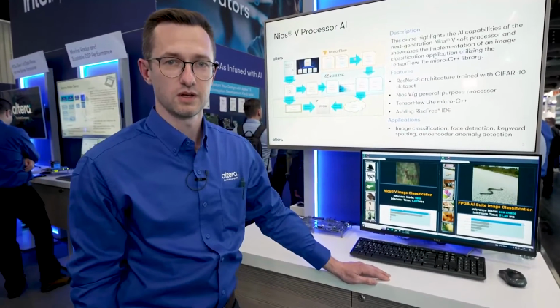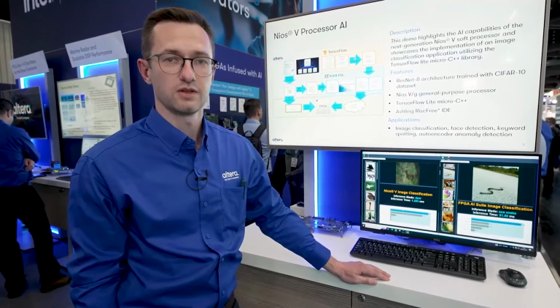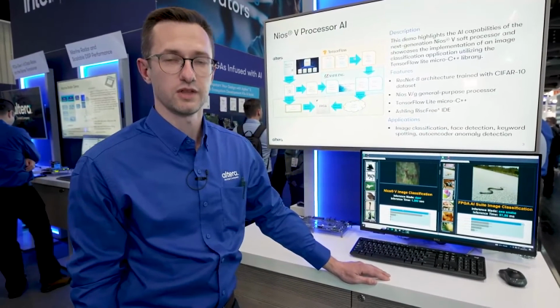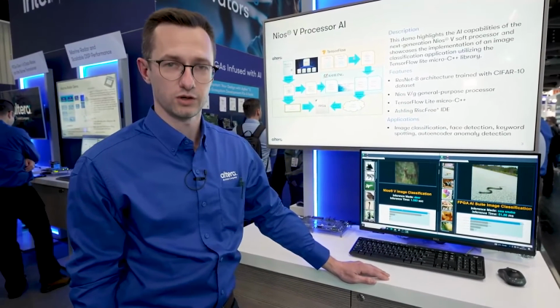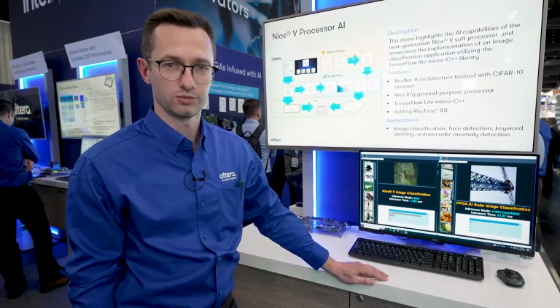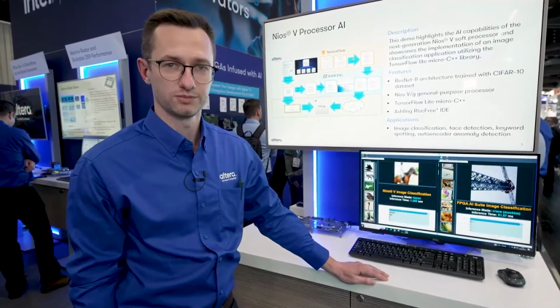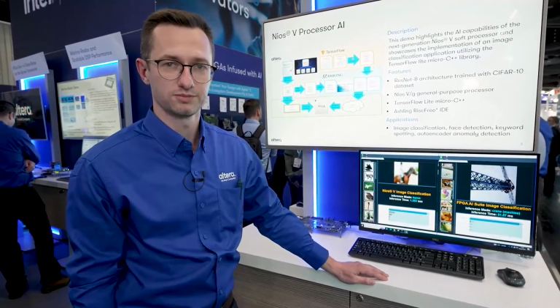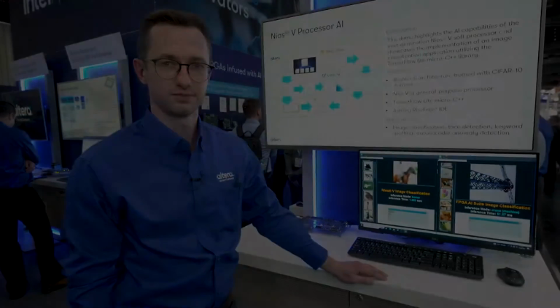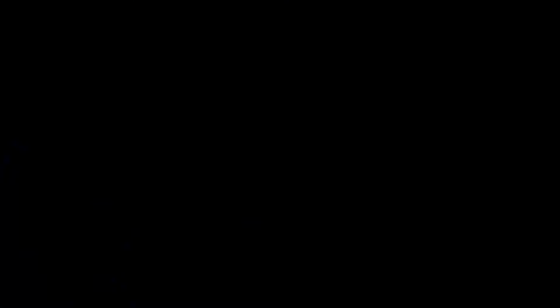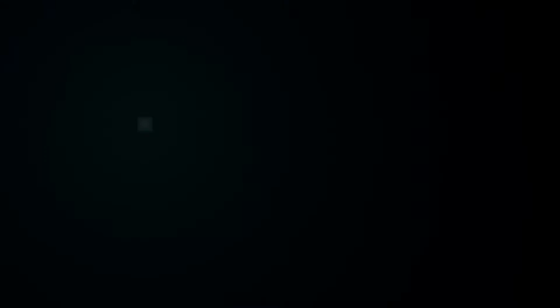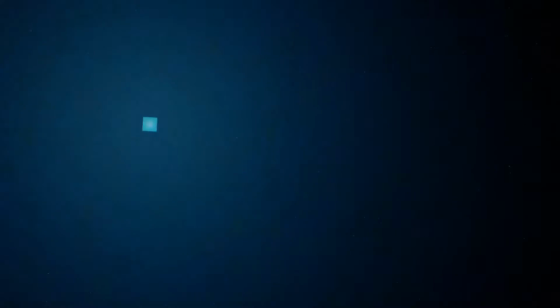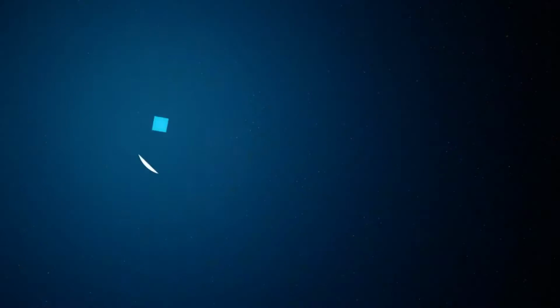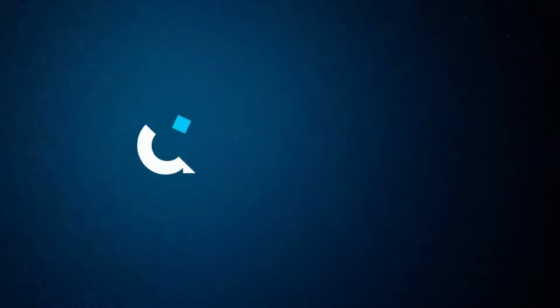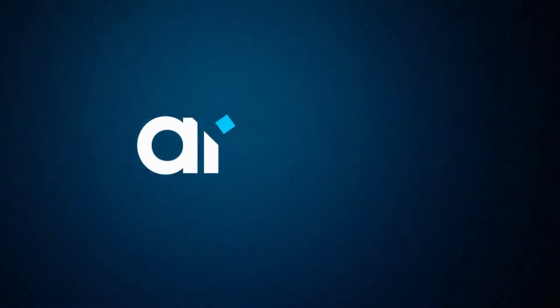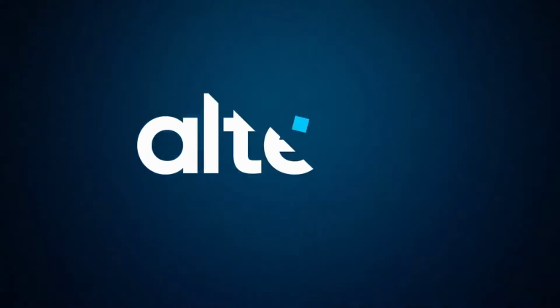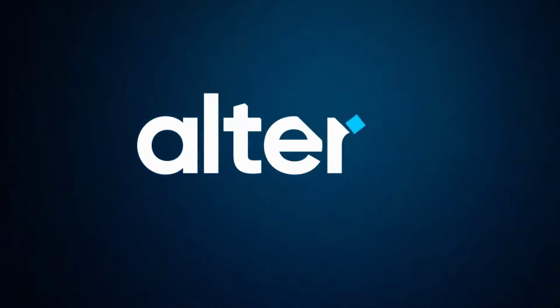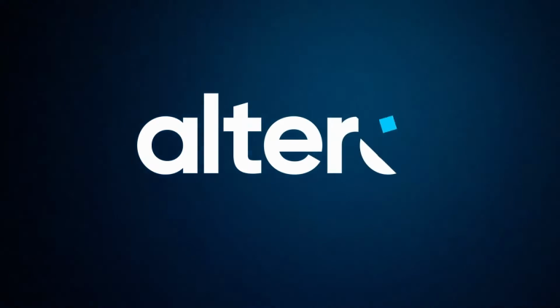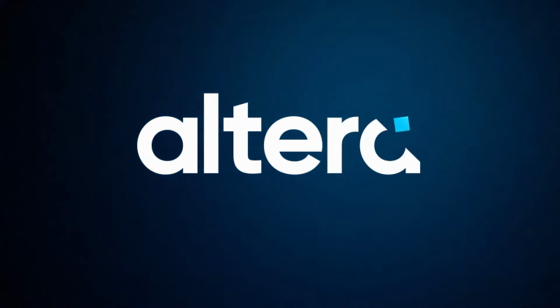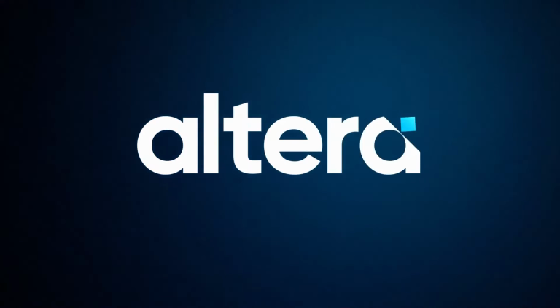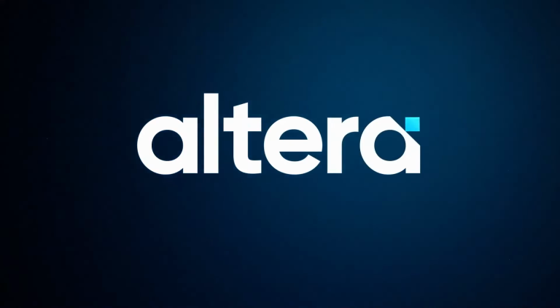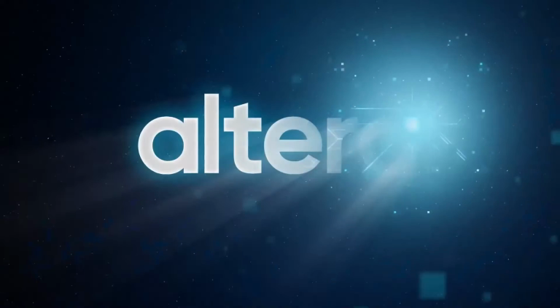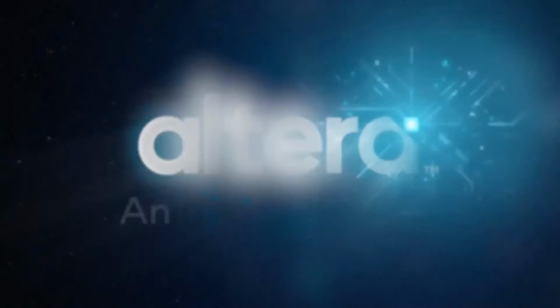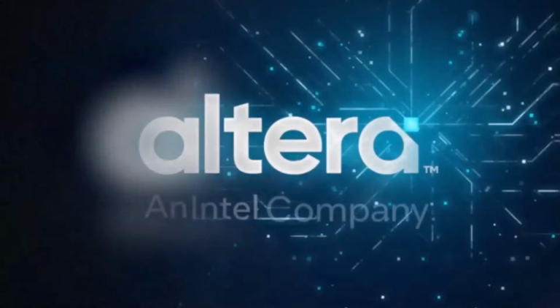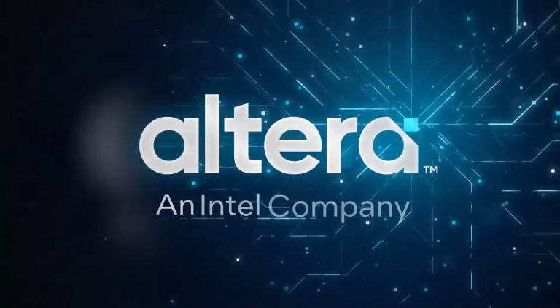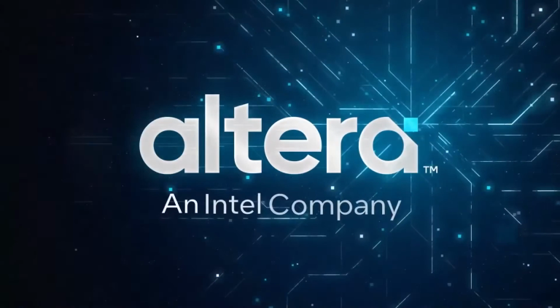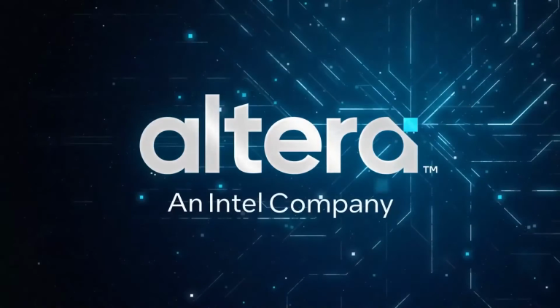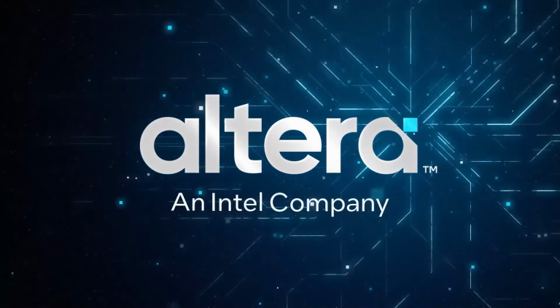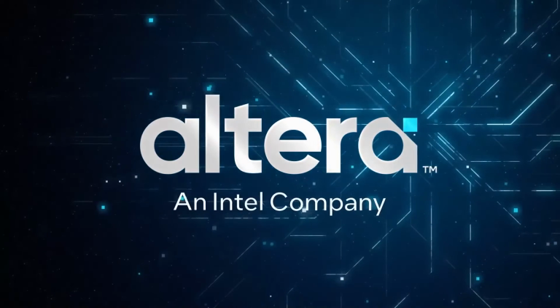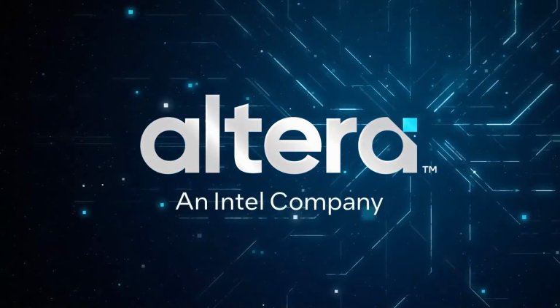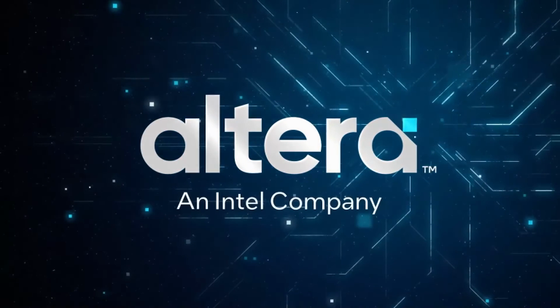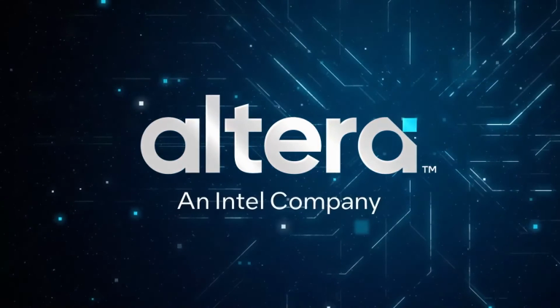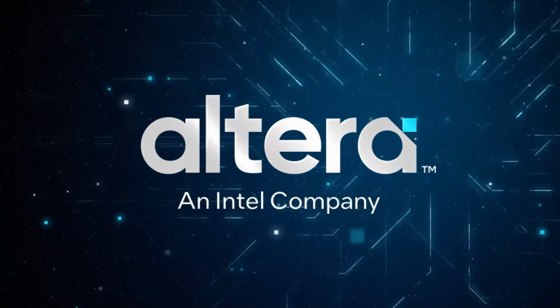Thank you. We are Altera — accelerating innovators.